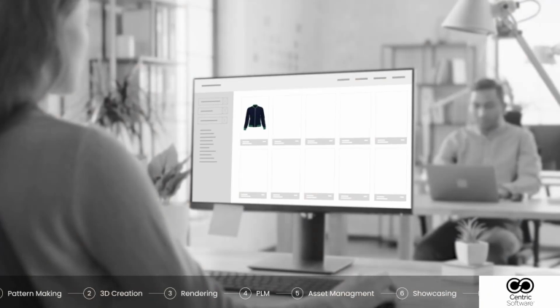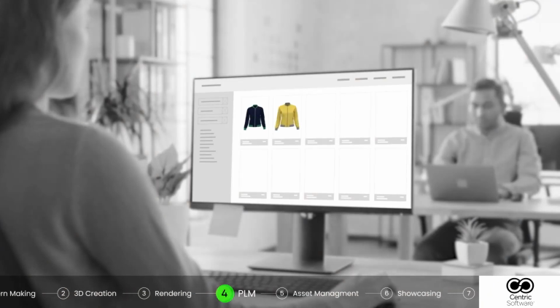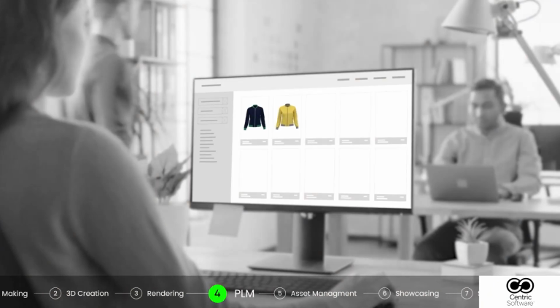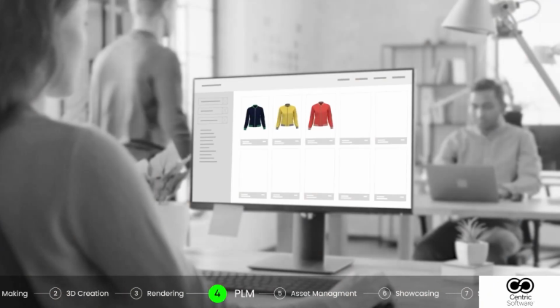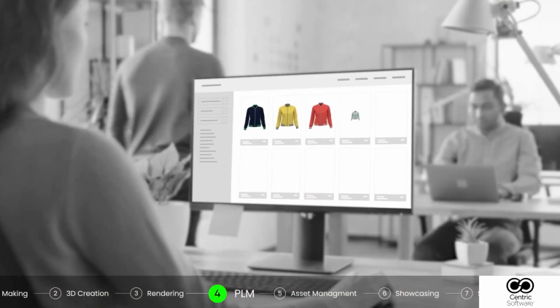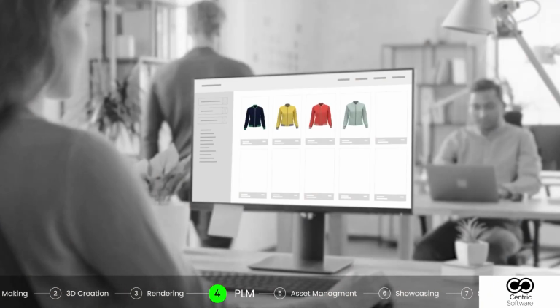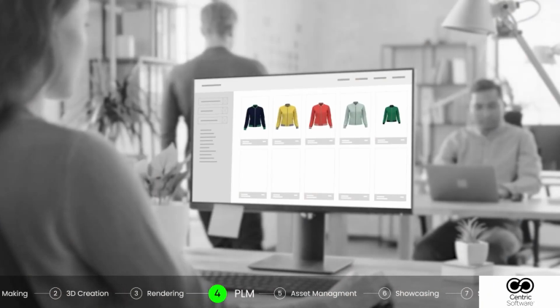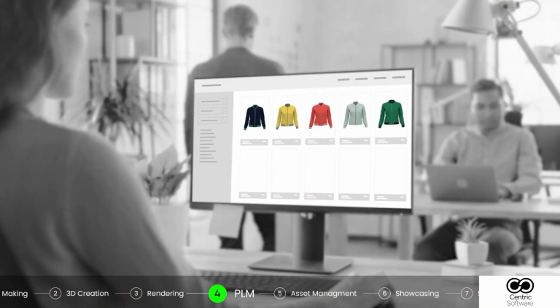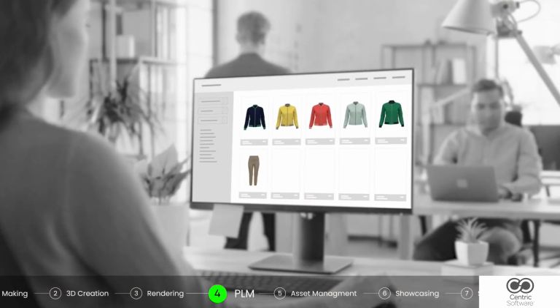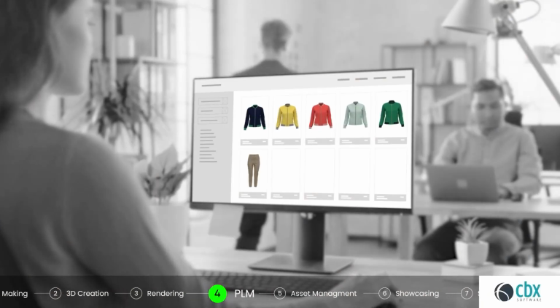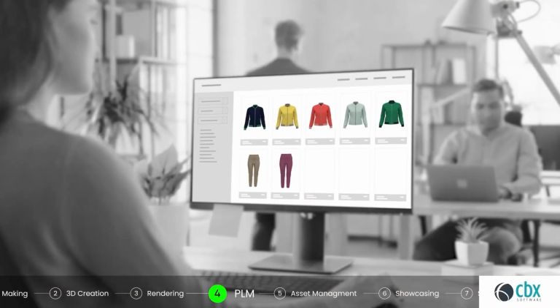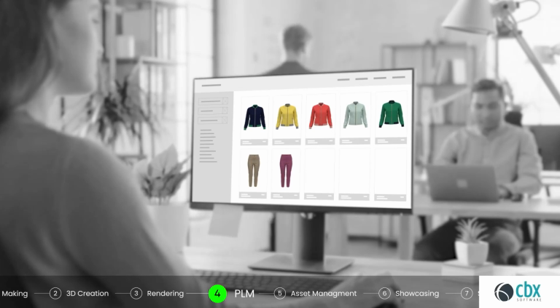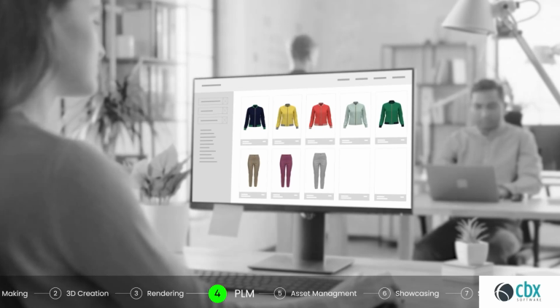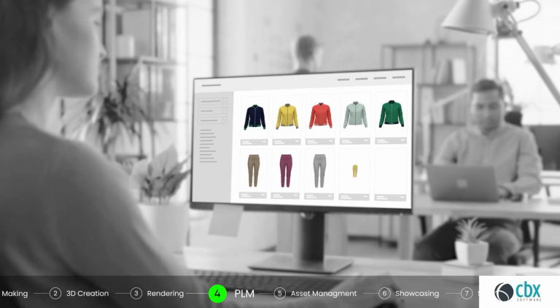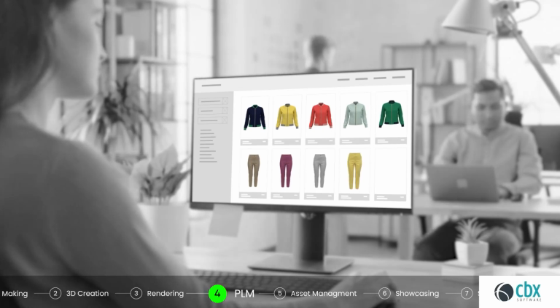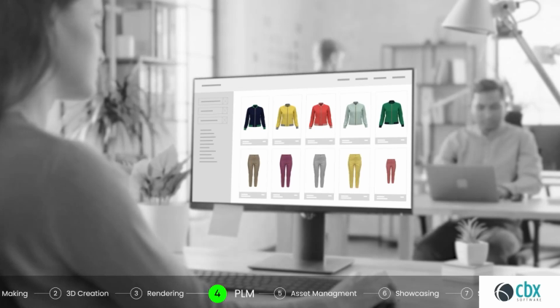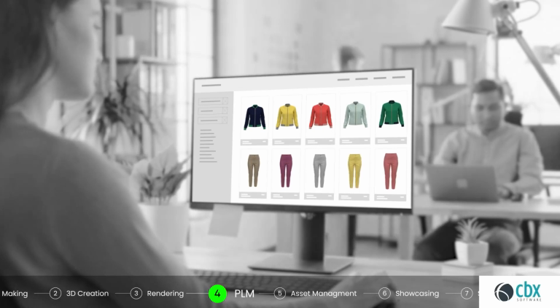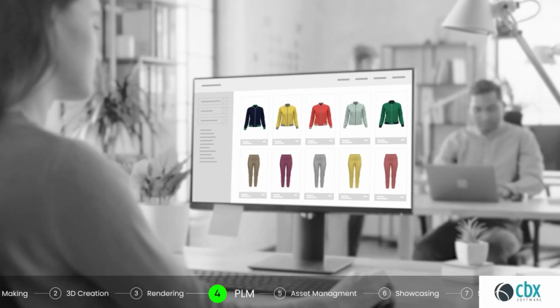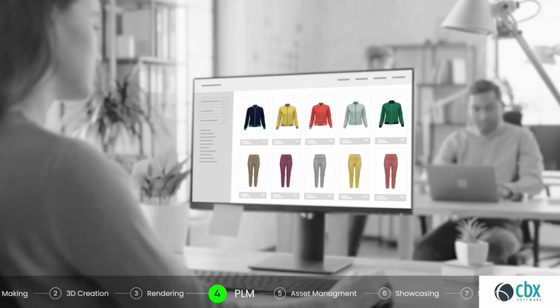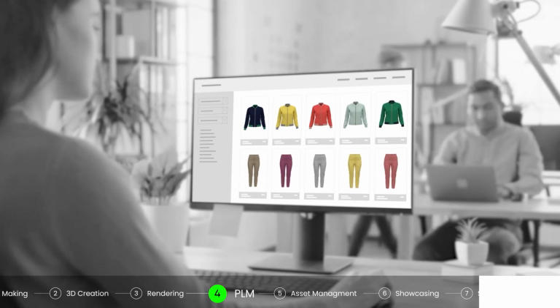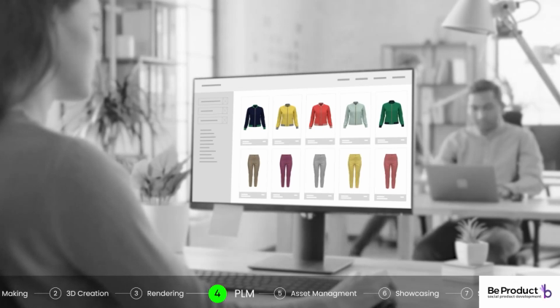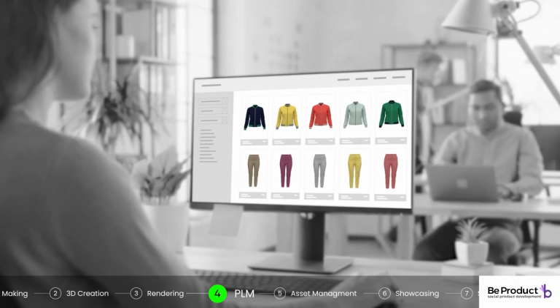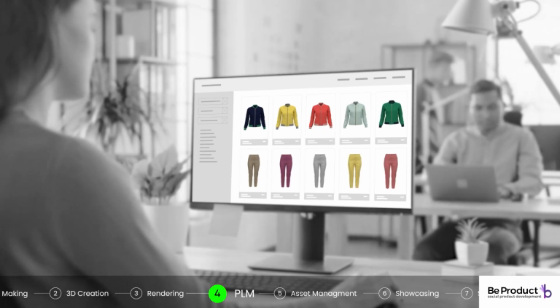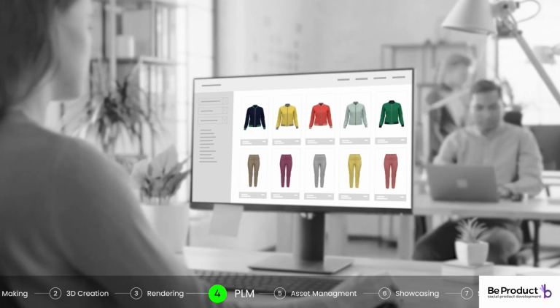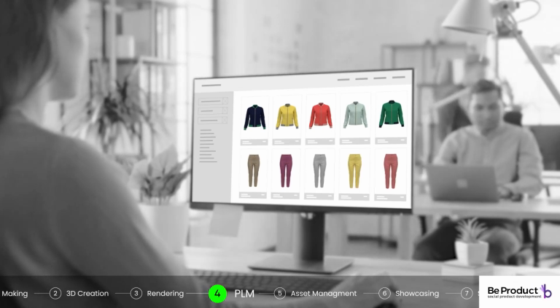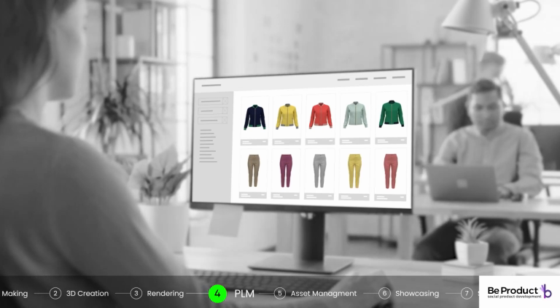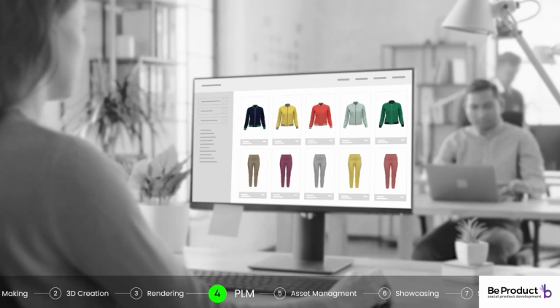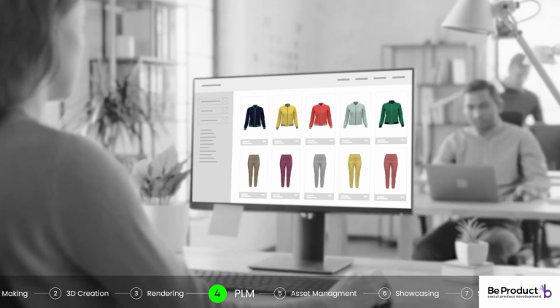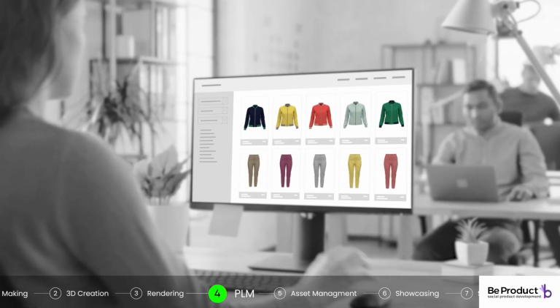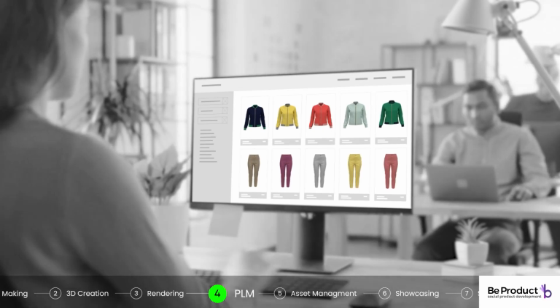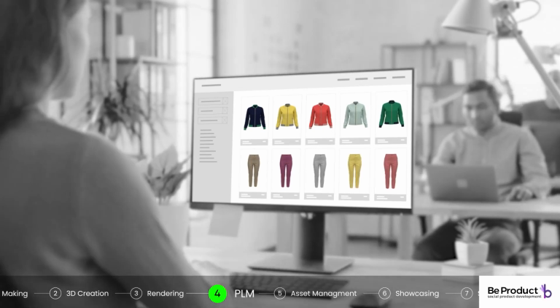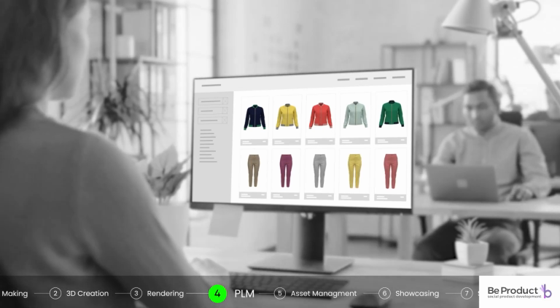Browsewear connects to any PLM solution, enabling businesses to enhance their strategic and operational performance.